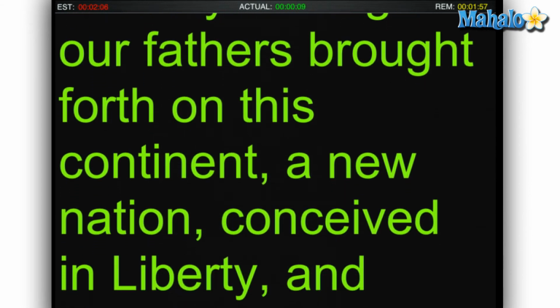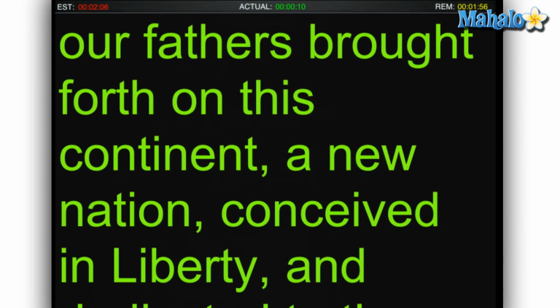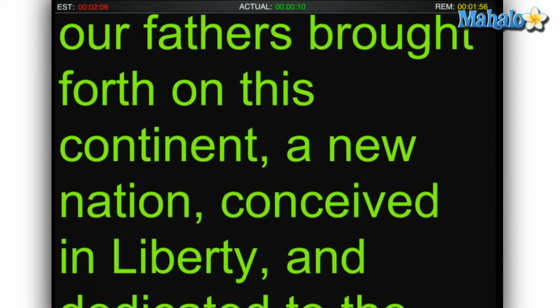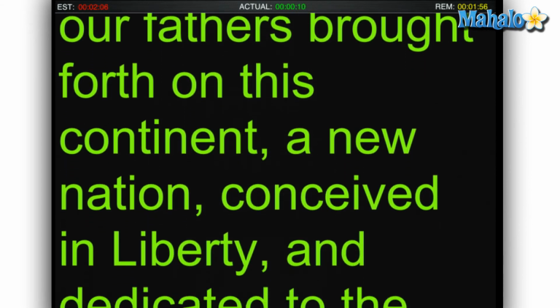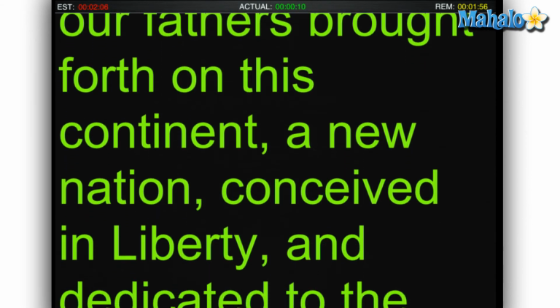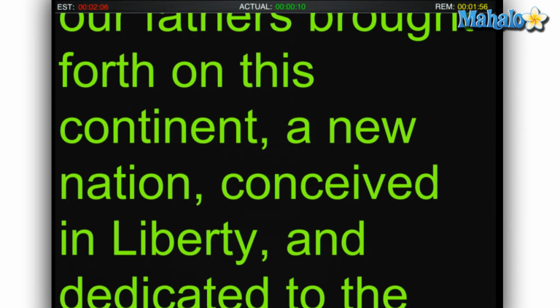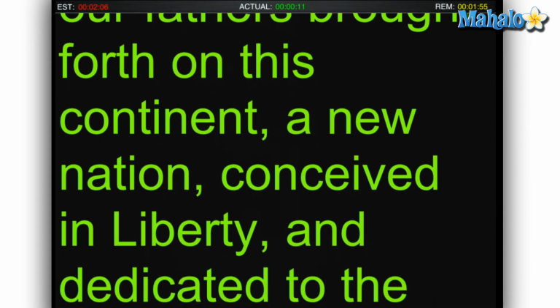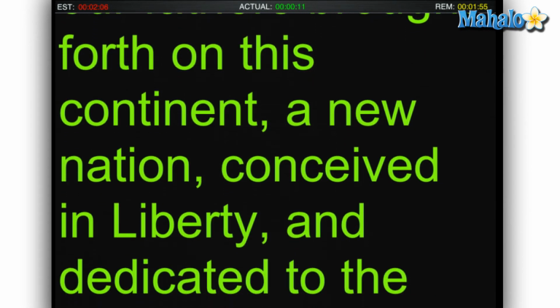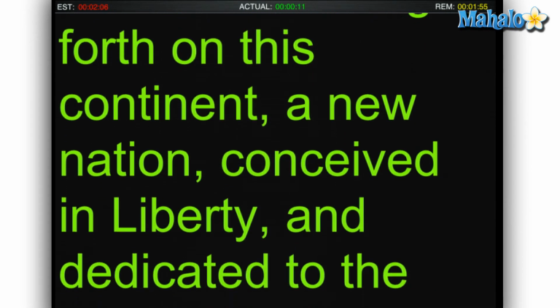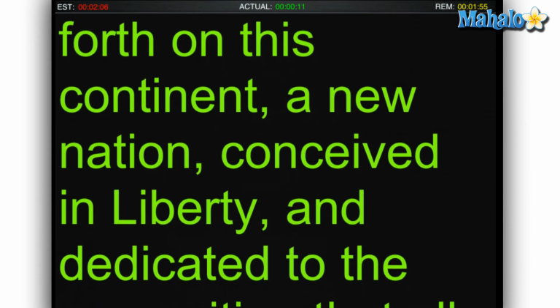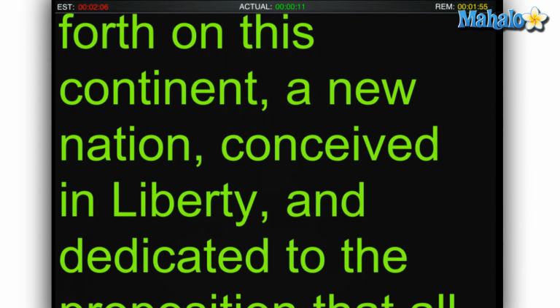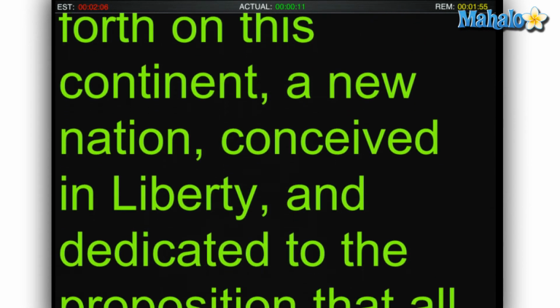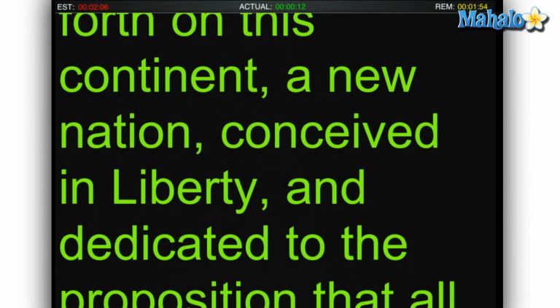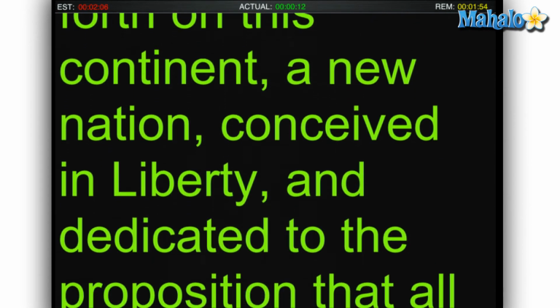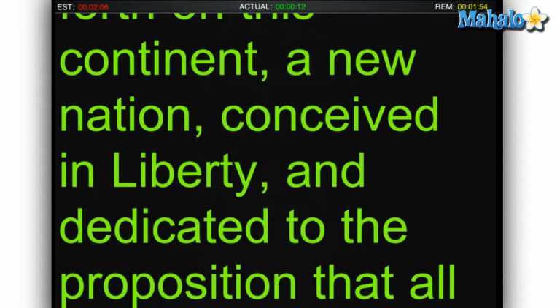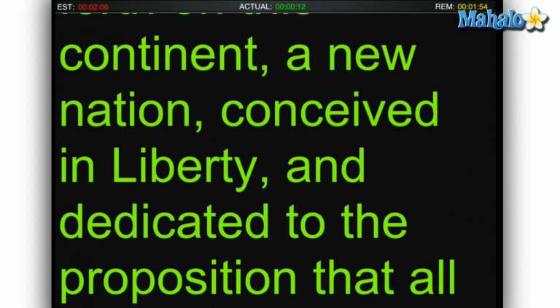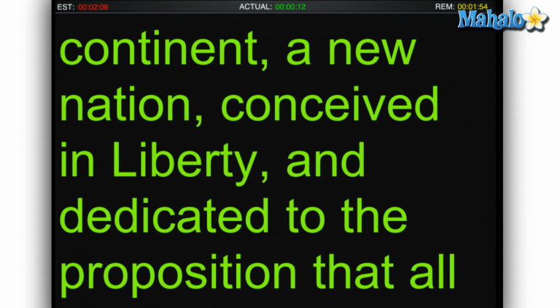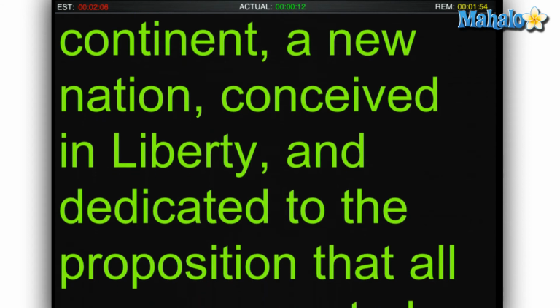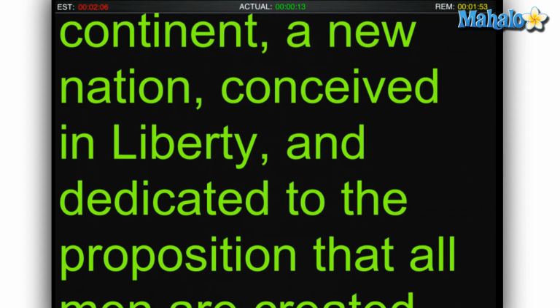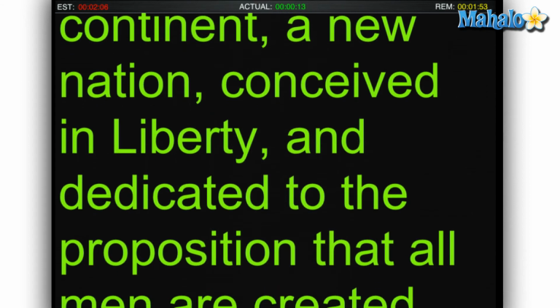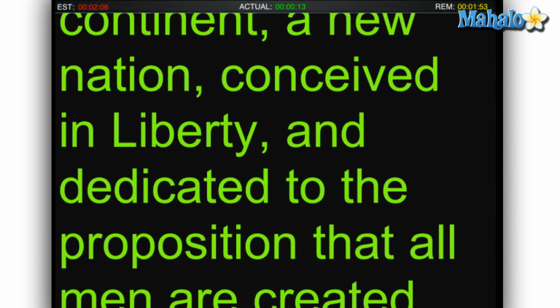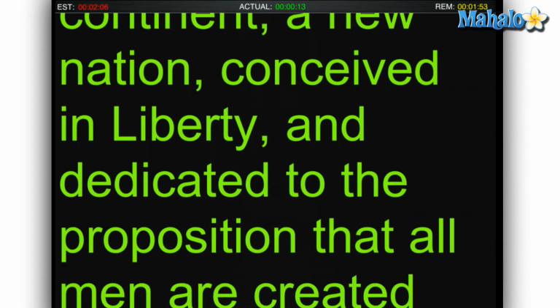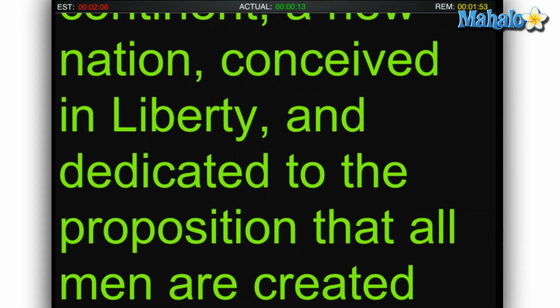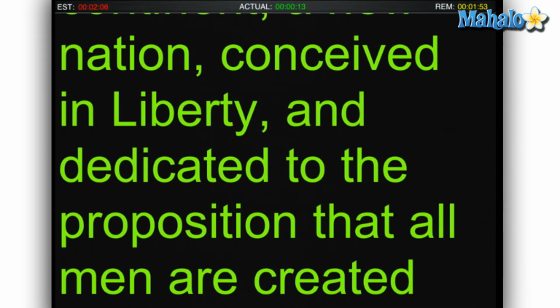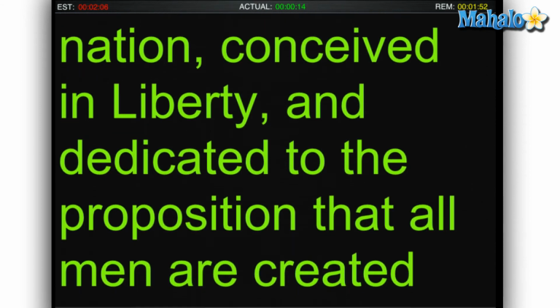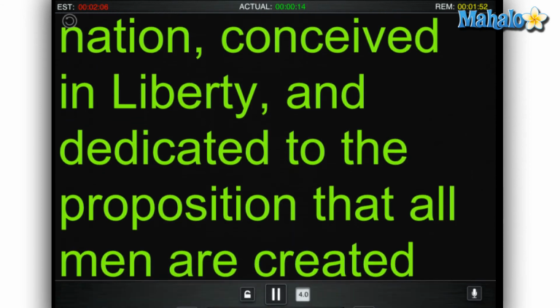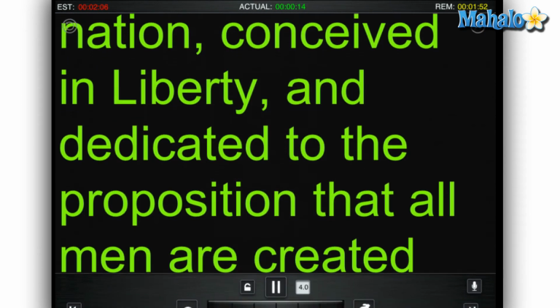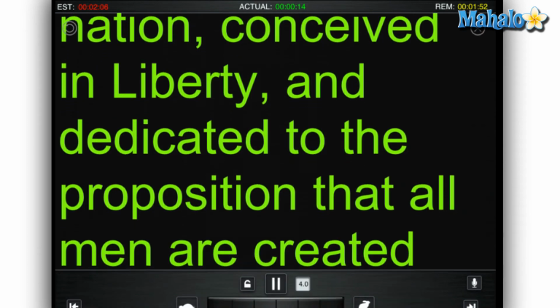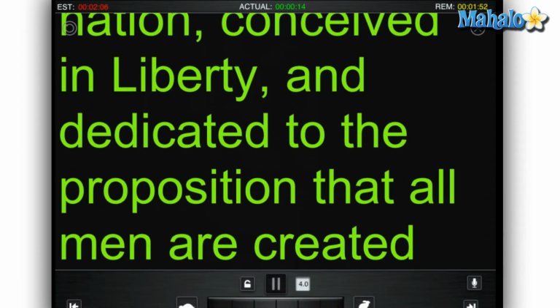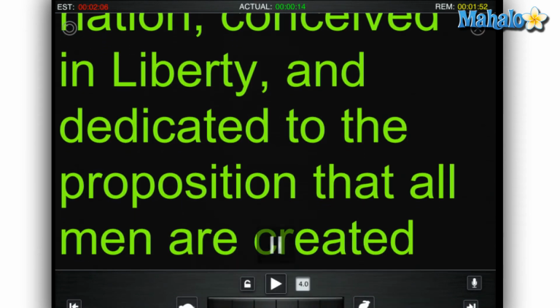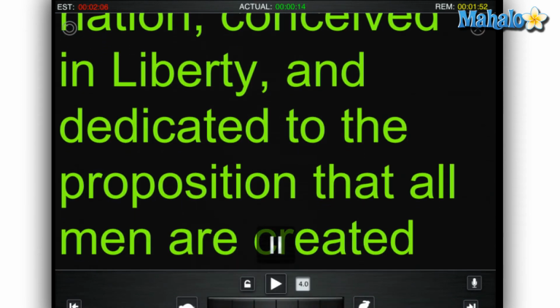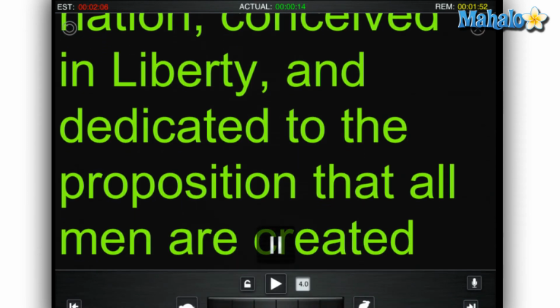I can even make changes on the fly while my text is scrolling, like speed up, slow down, or pause.